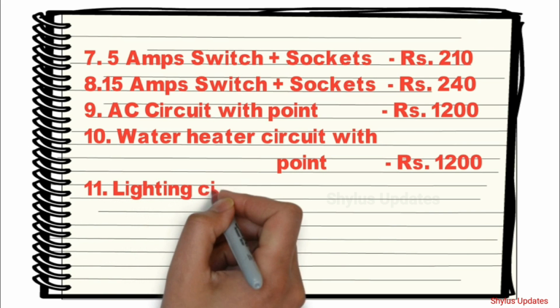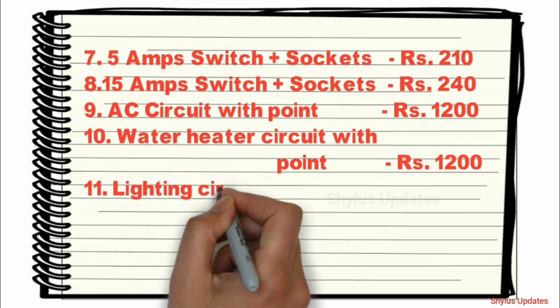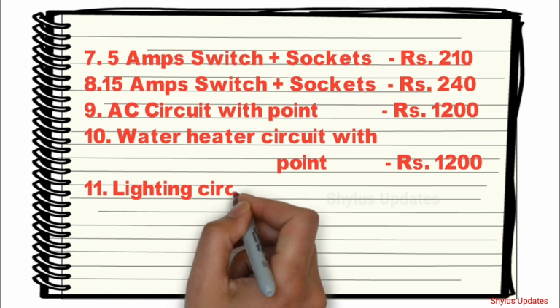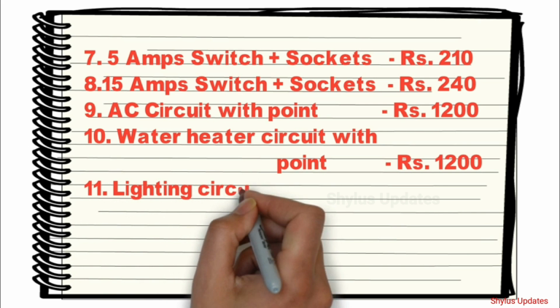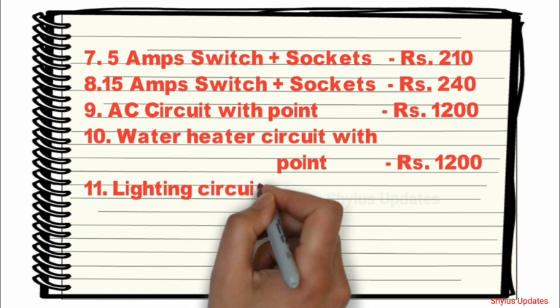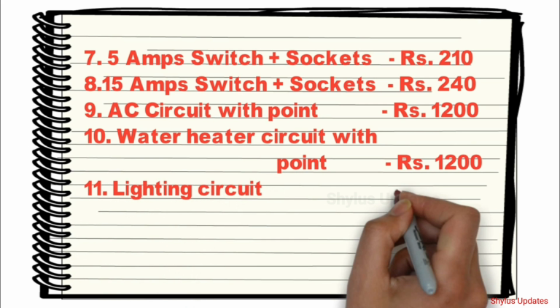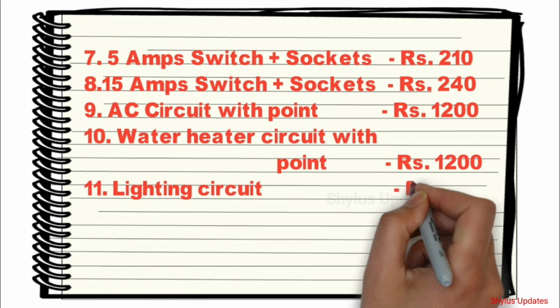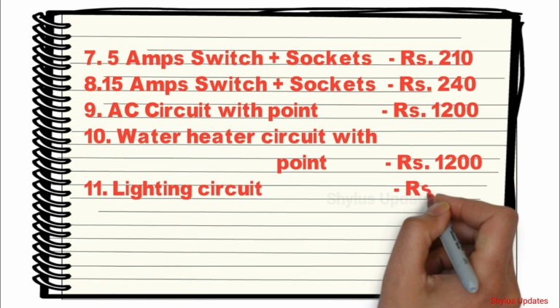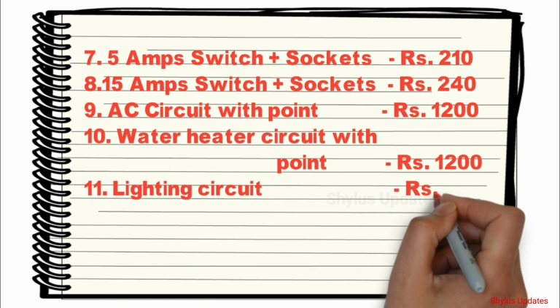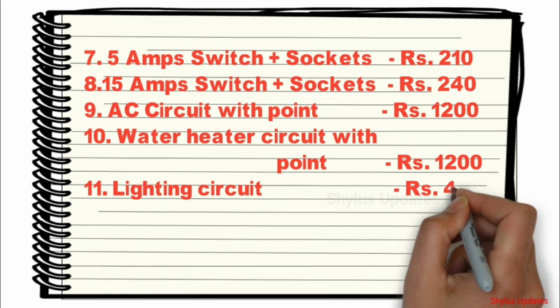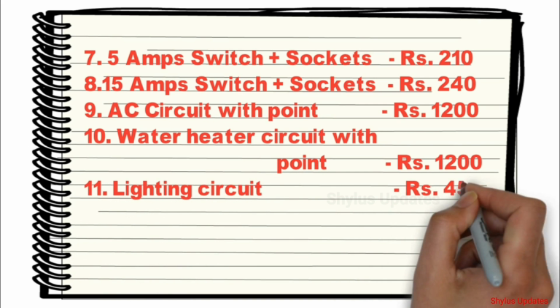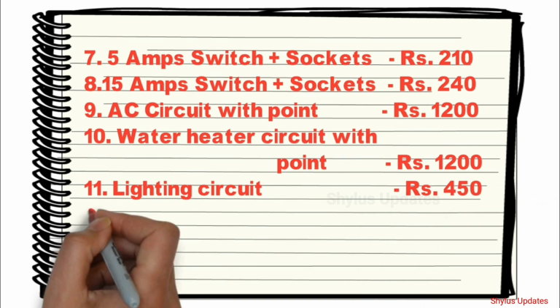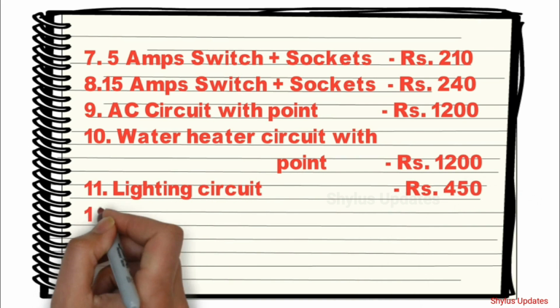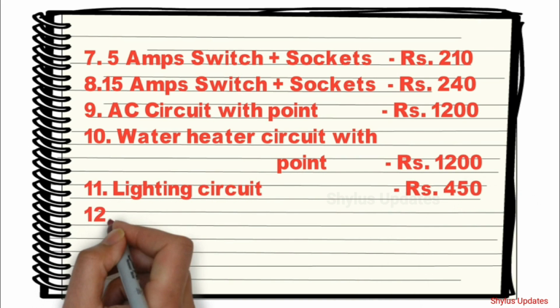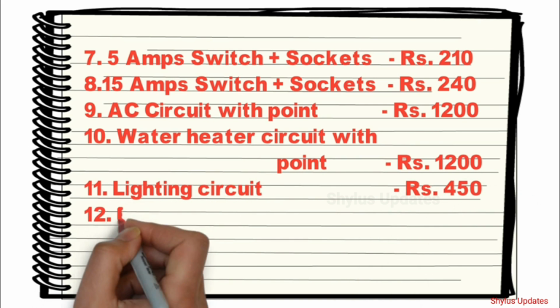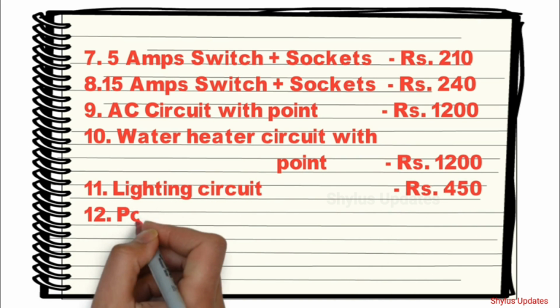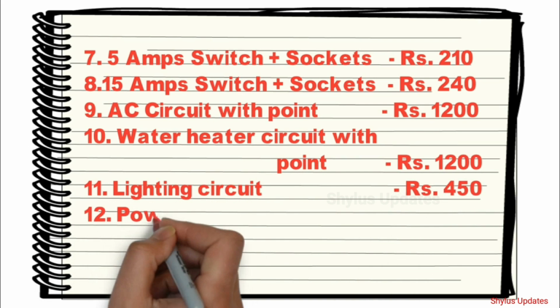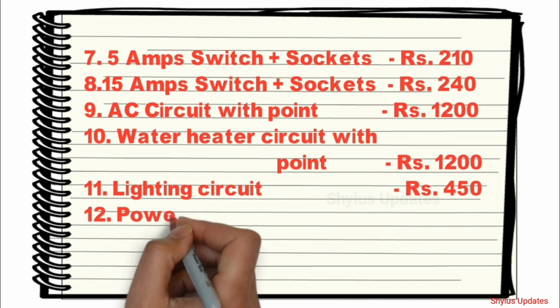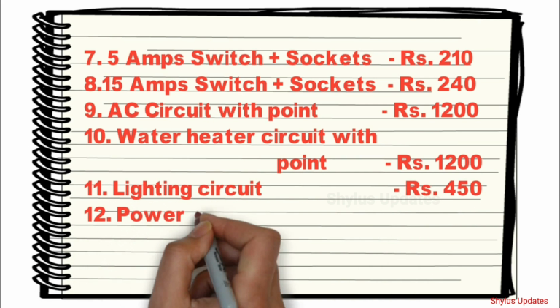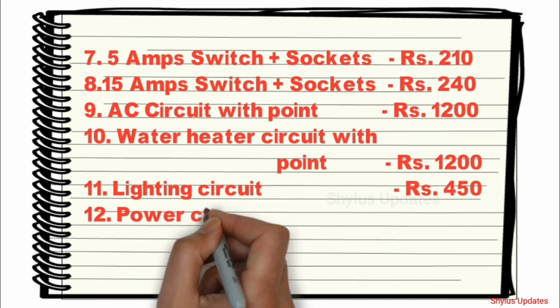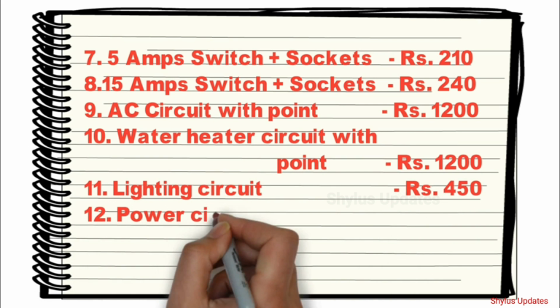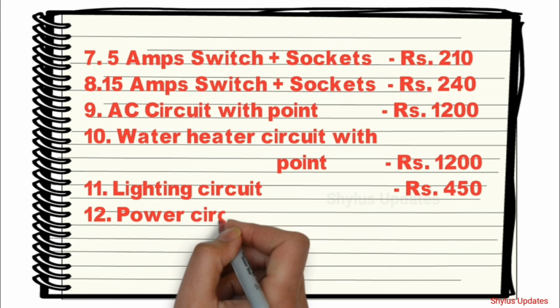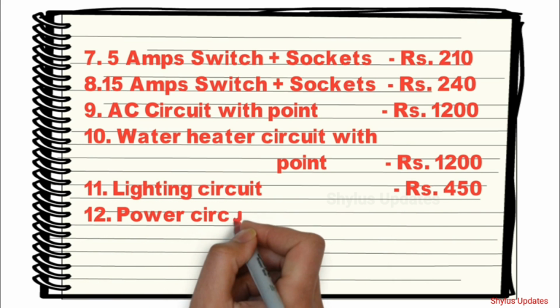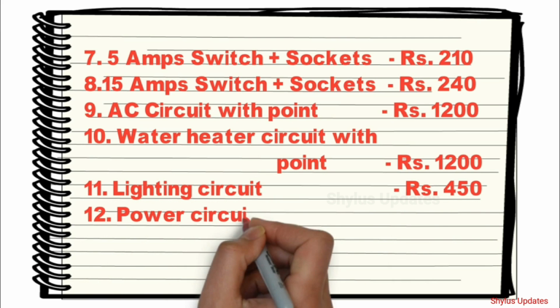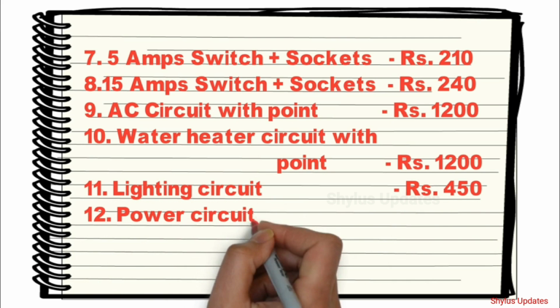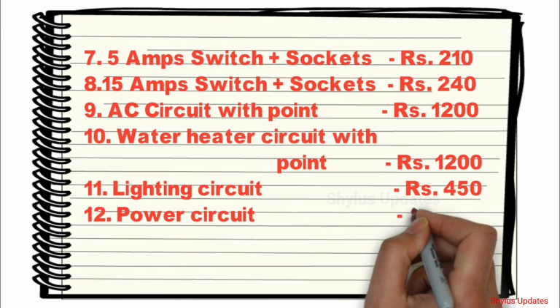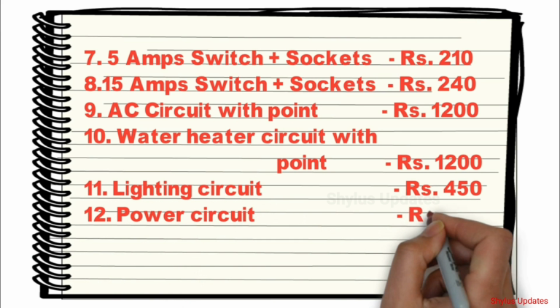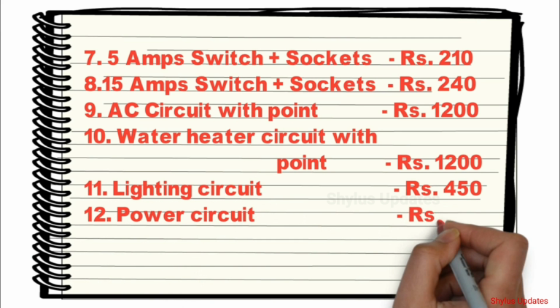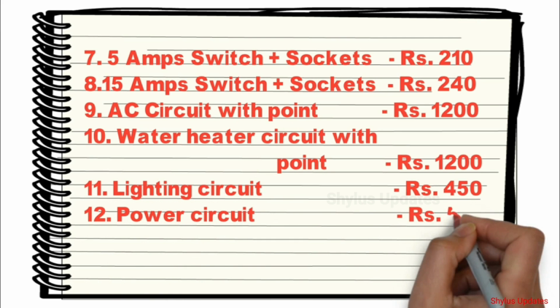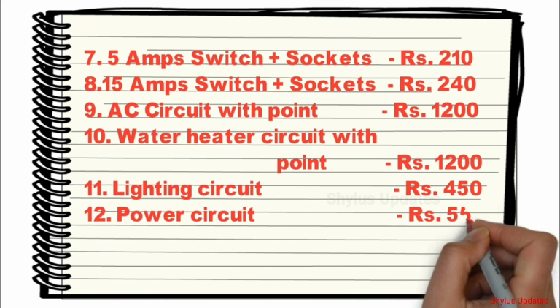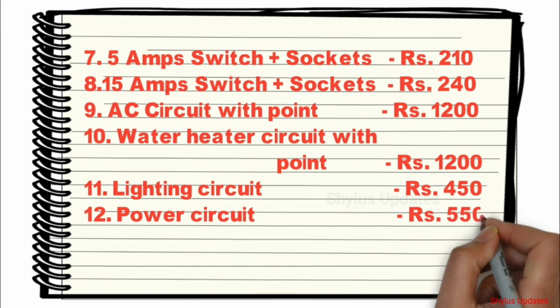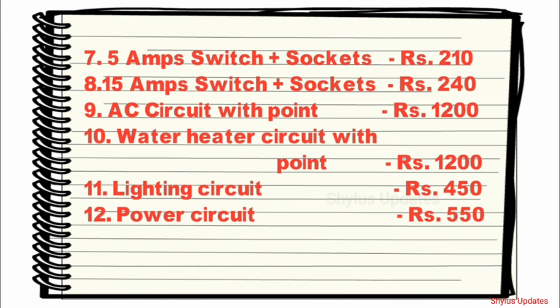Lighting Circuit: Rs. 450. Power Circuit: Rs. 550.